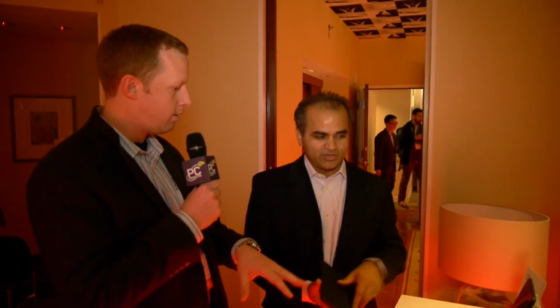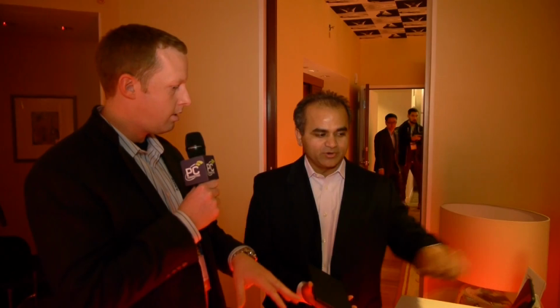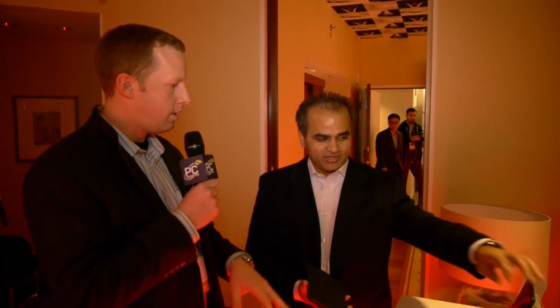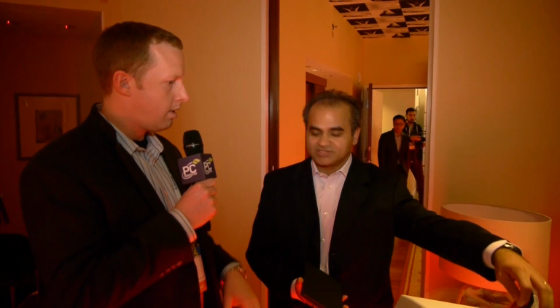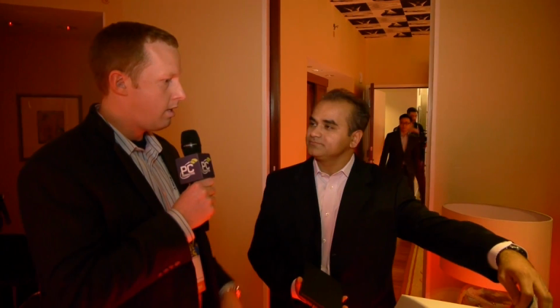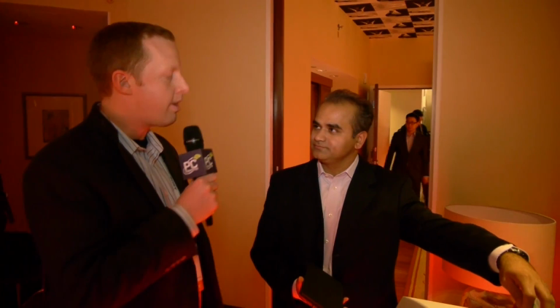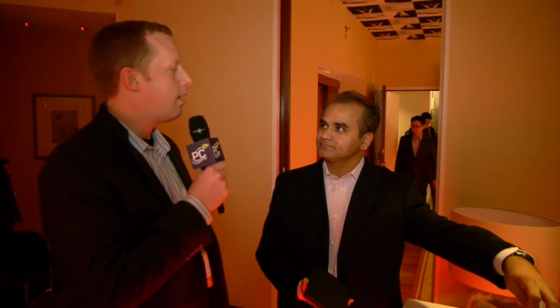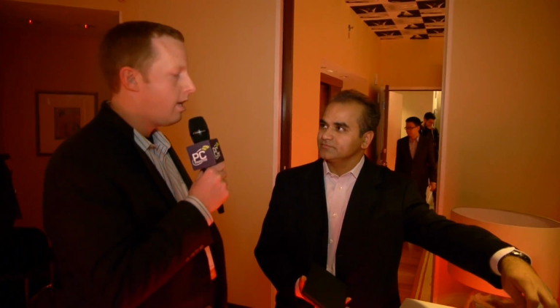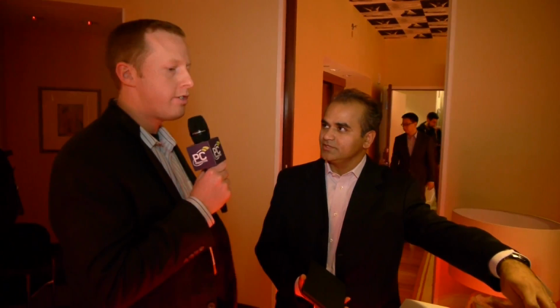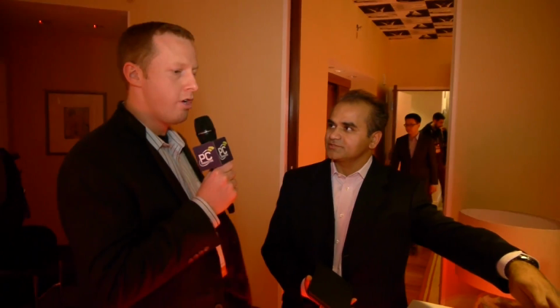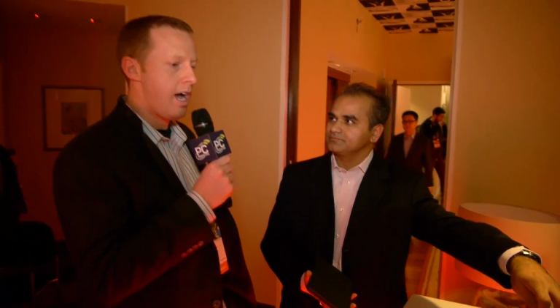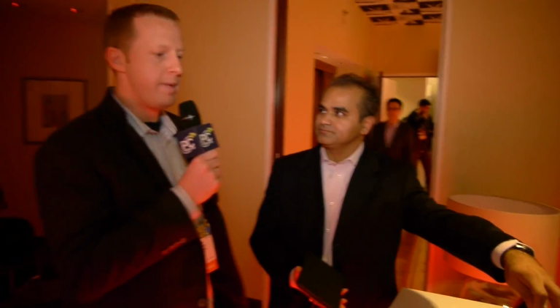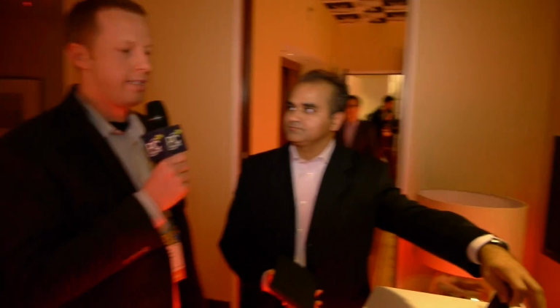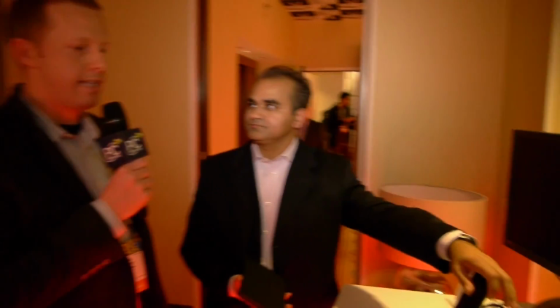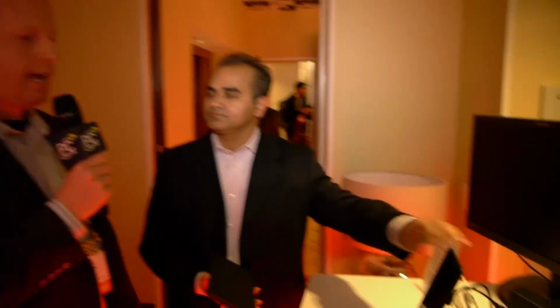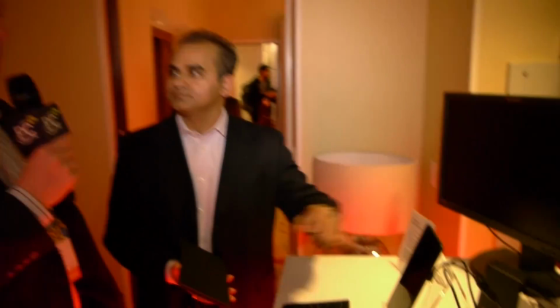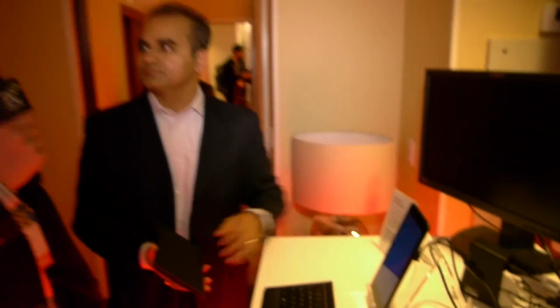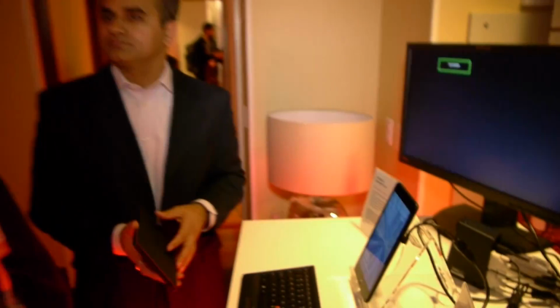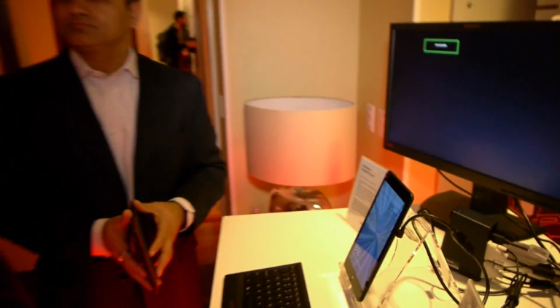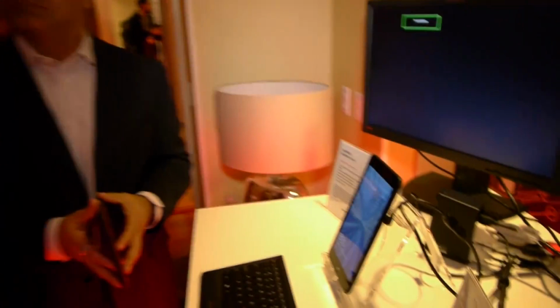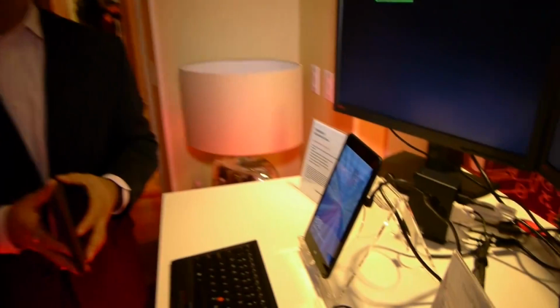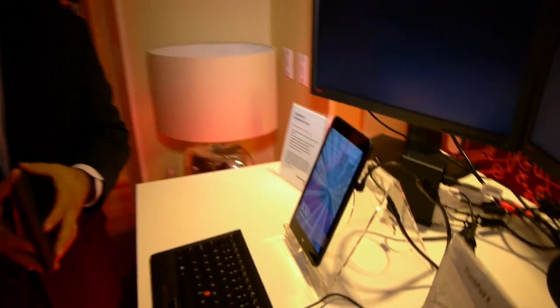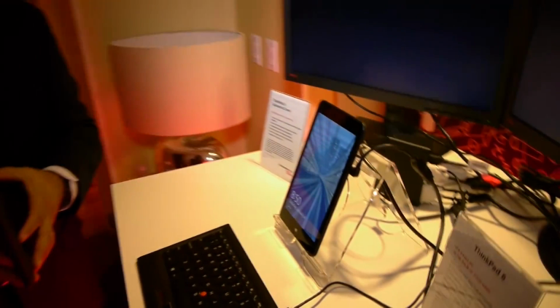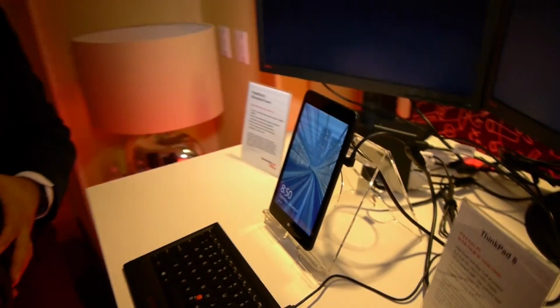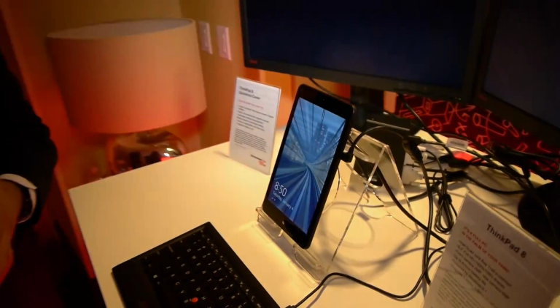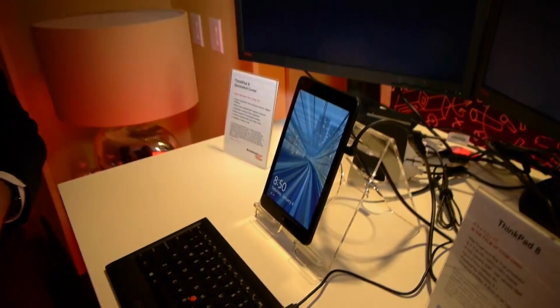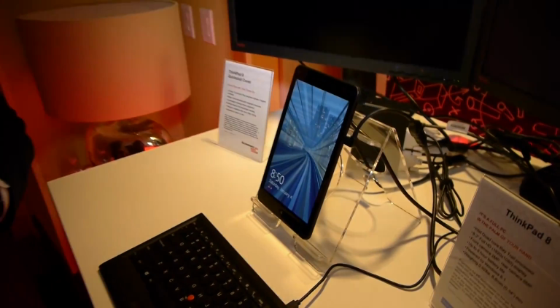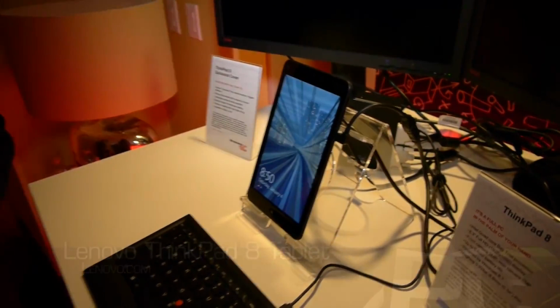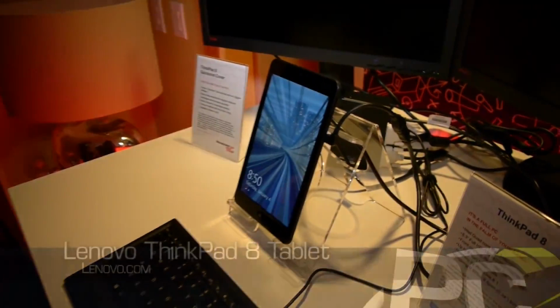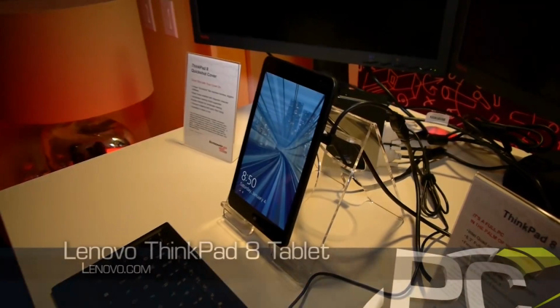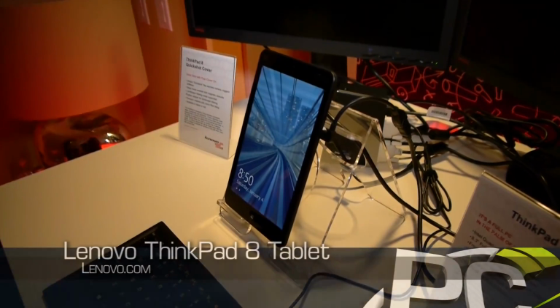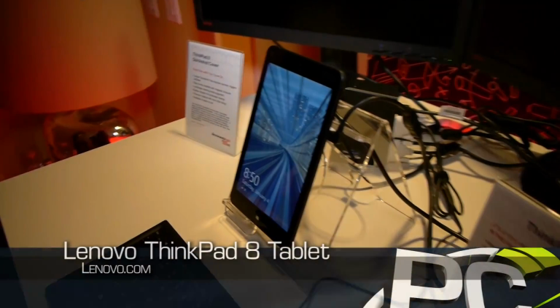It is available in January. This is a quad-core Baytrail-powered tablet.